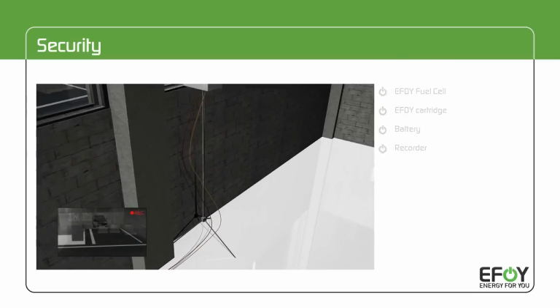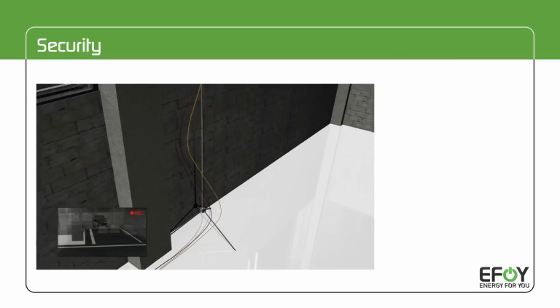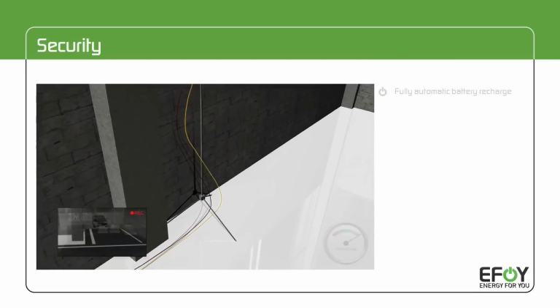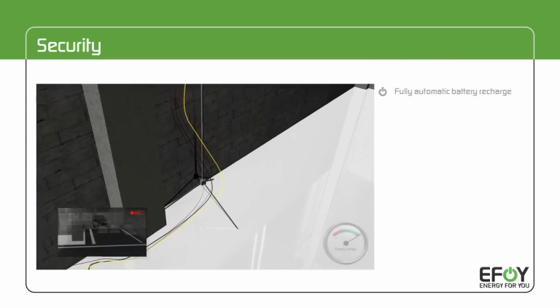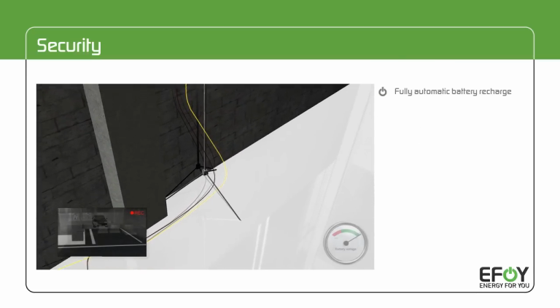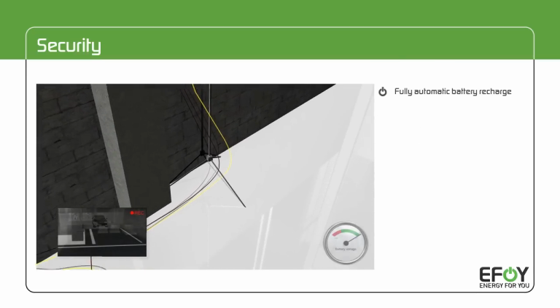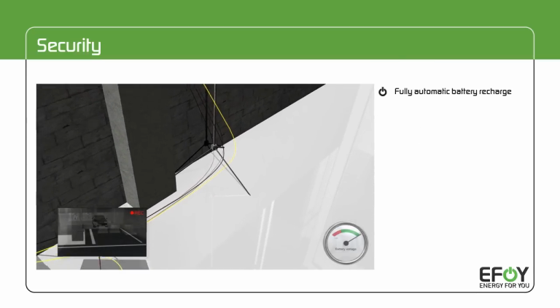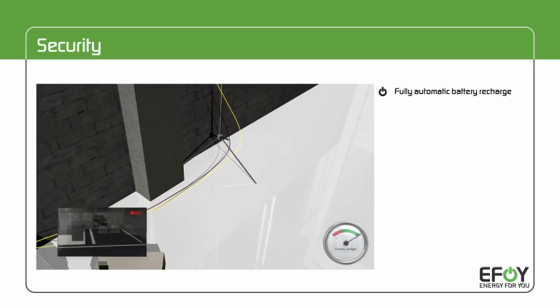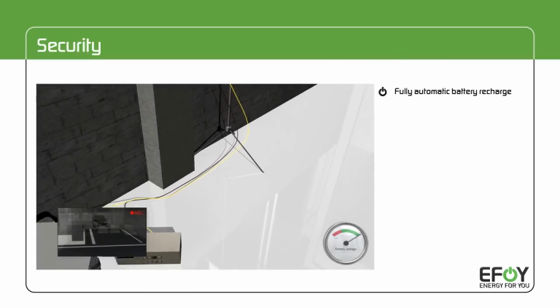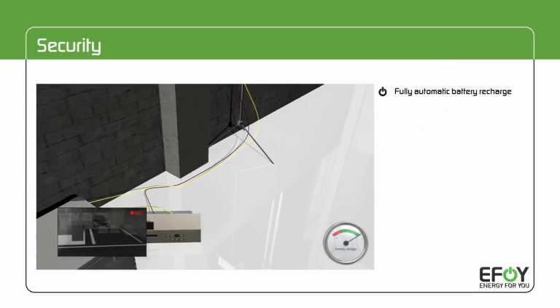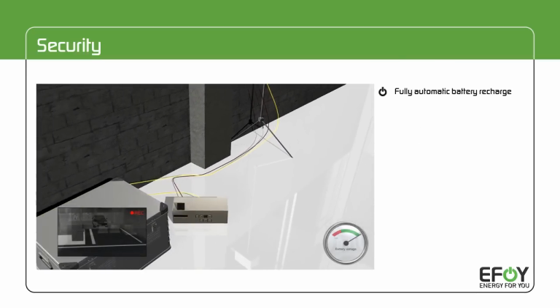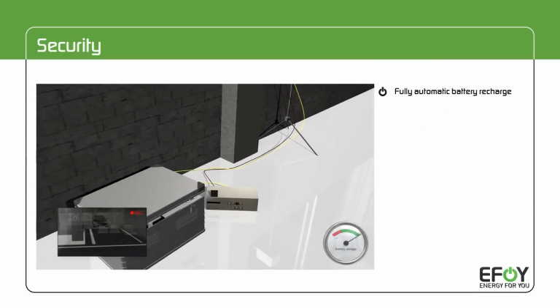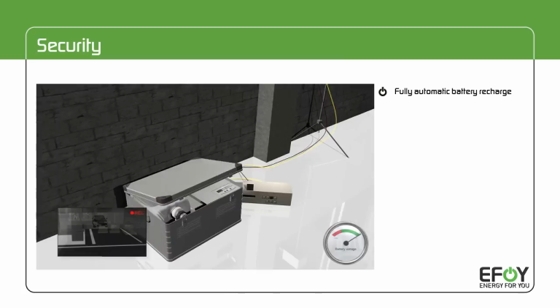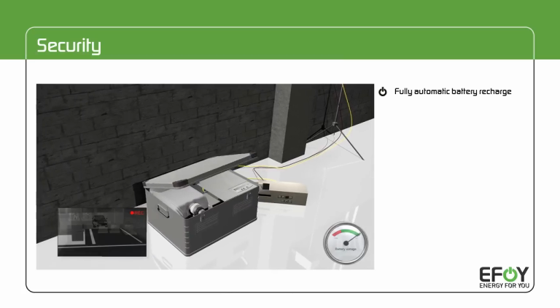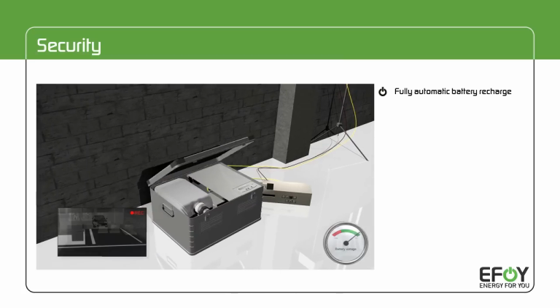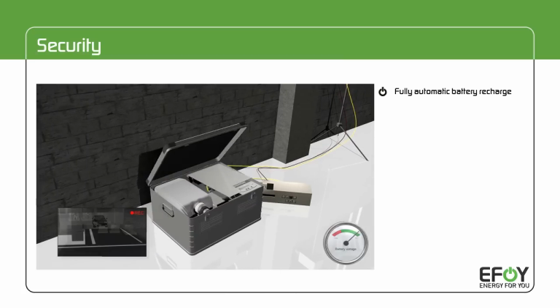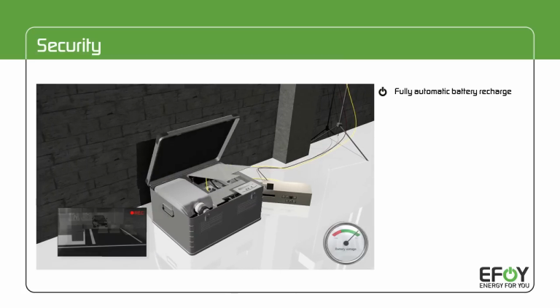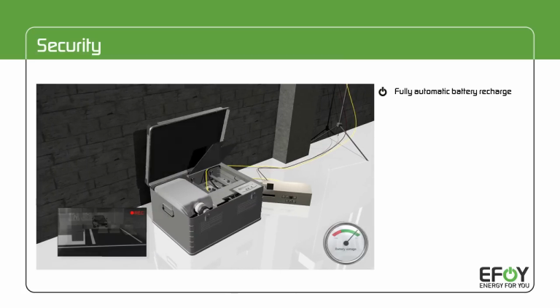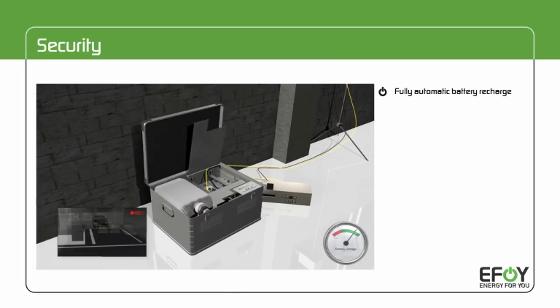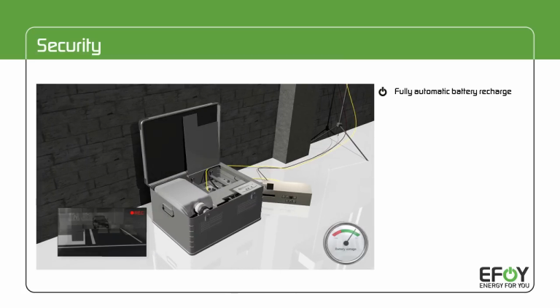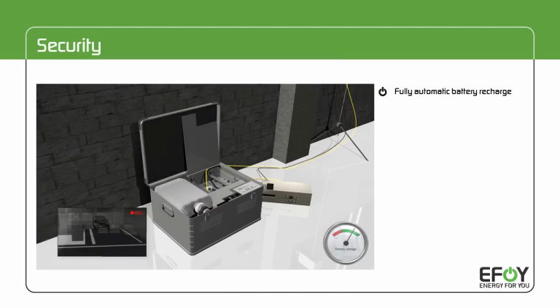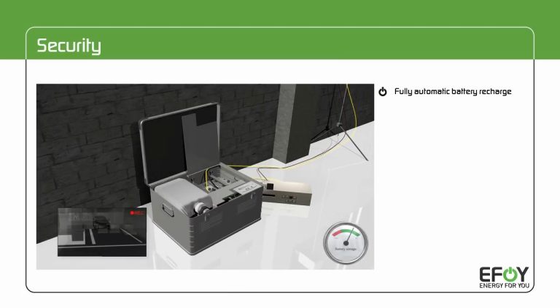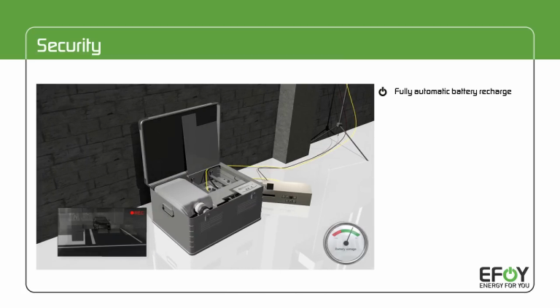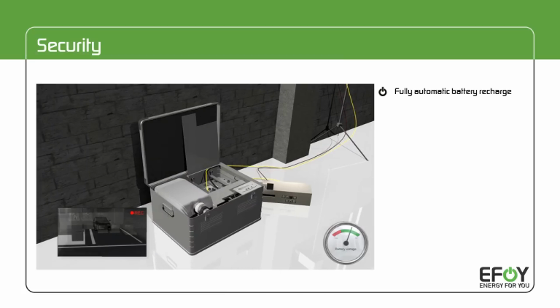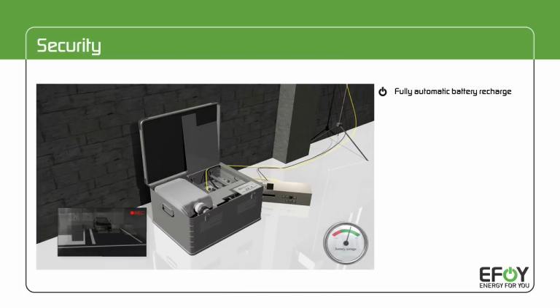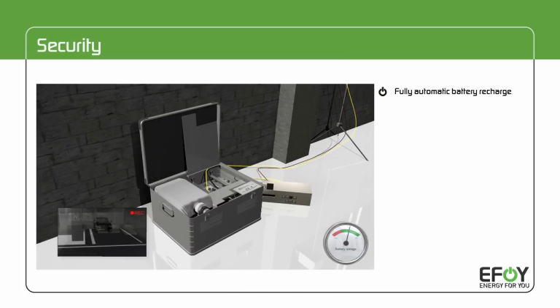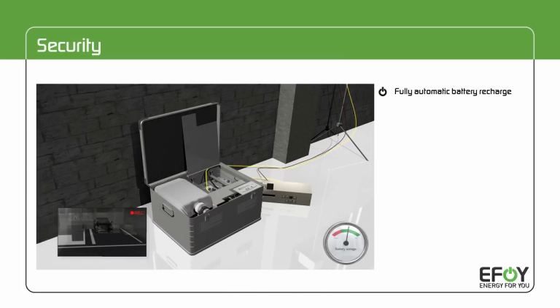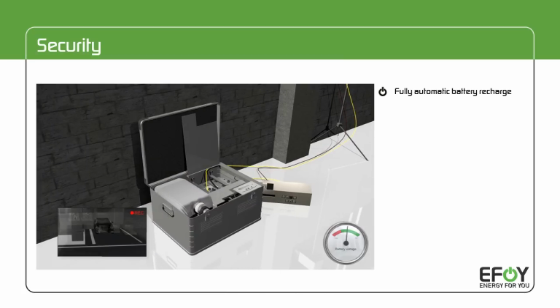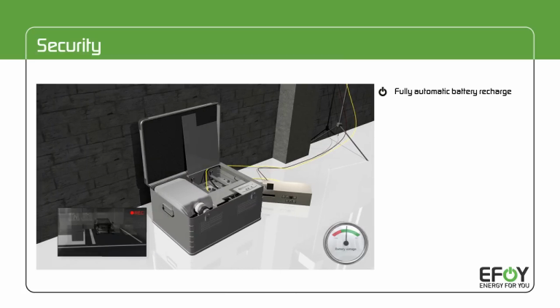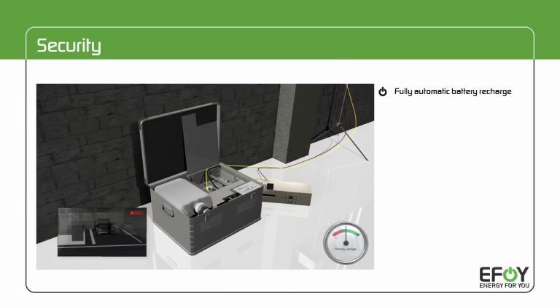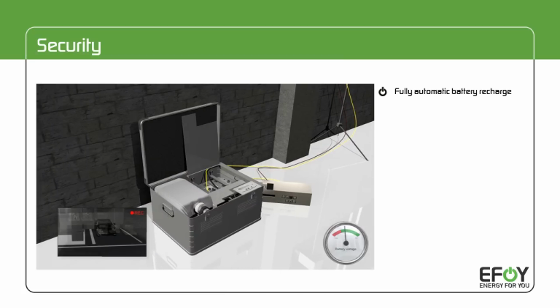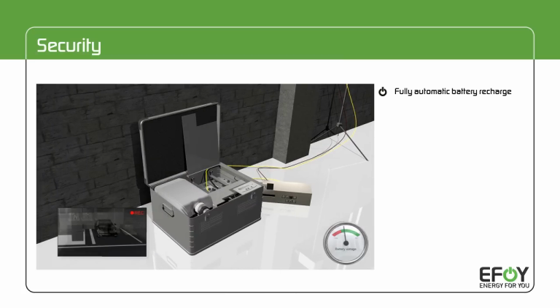The eFoy fuel cell is simply connected to the battery that powers the system.